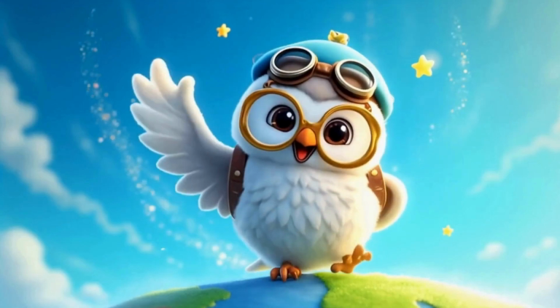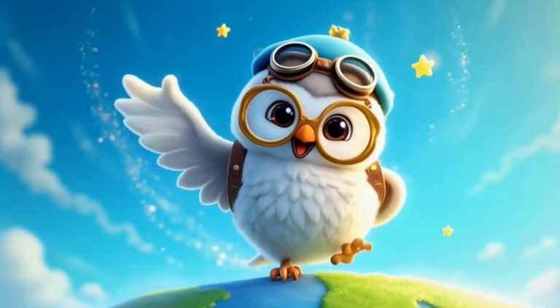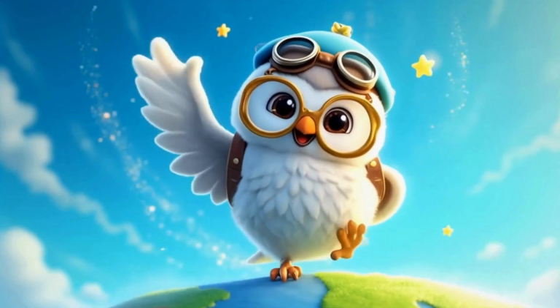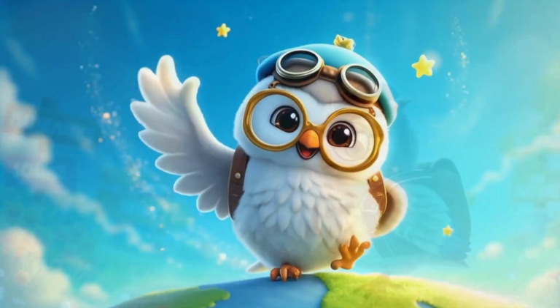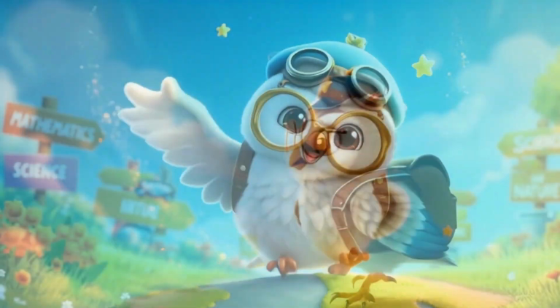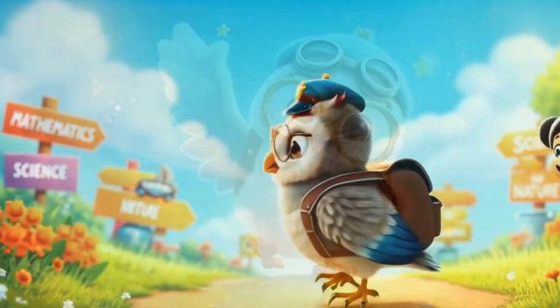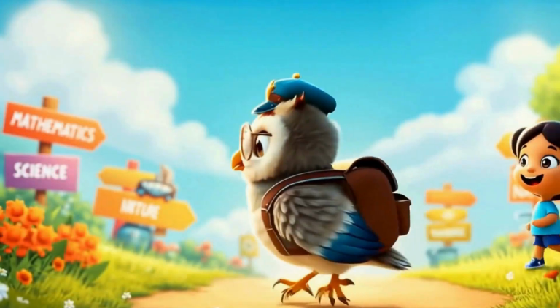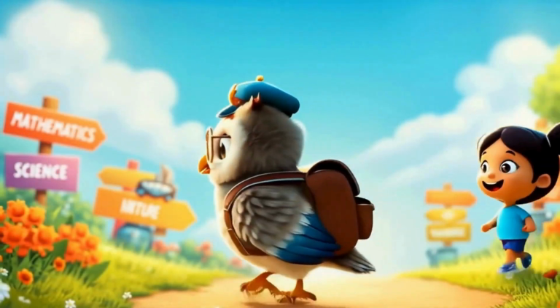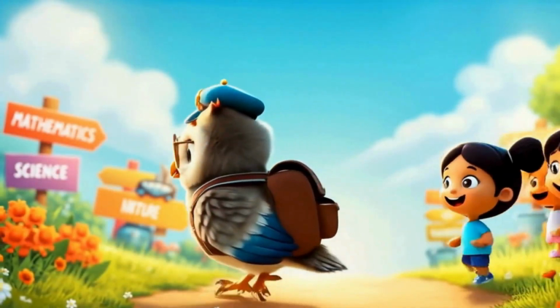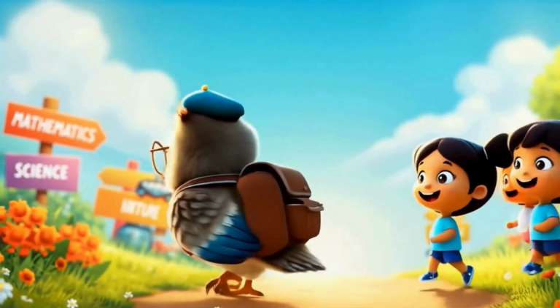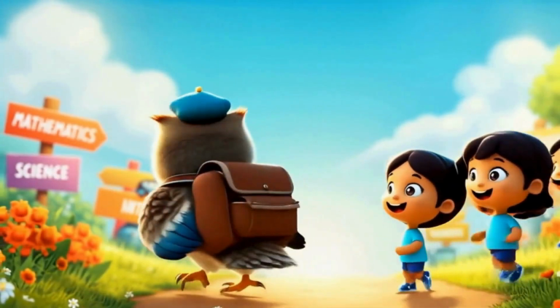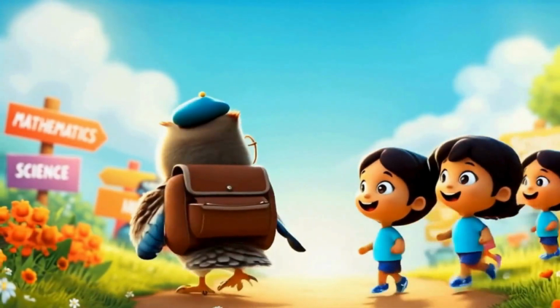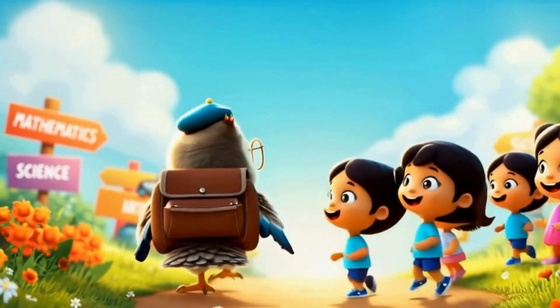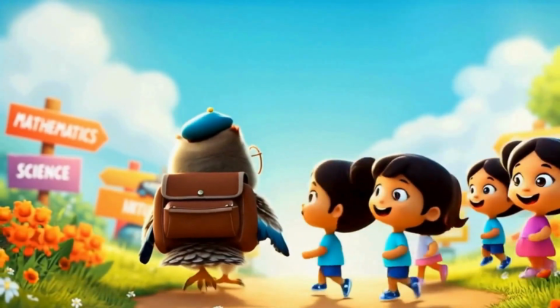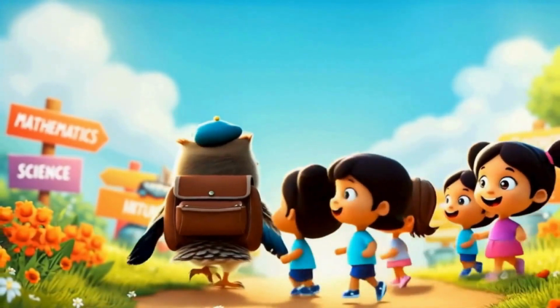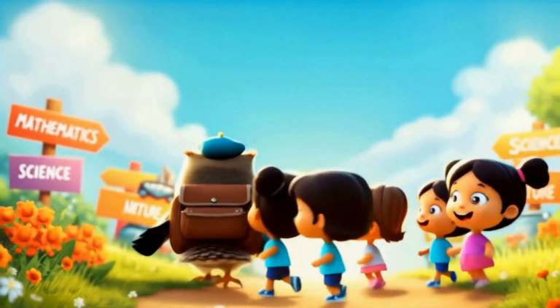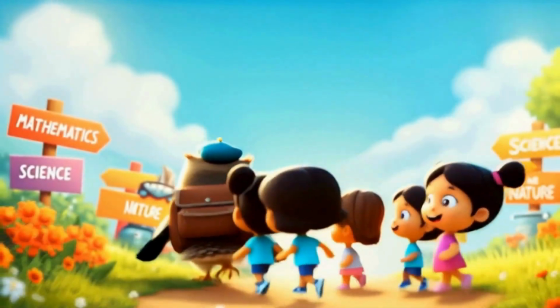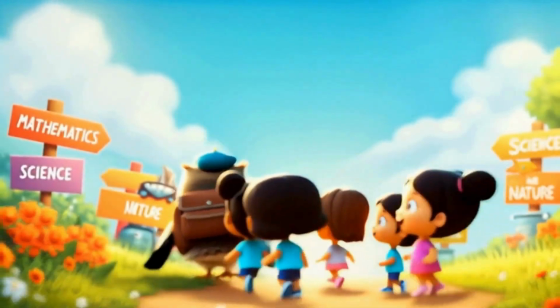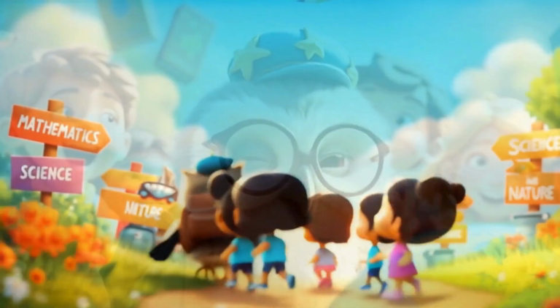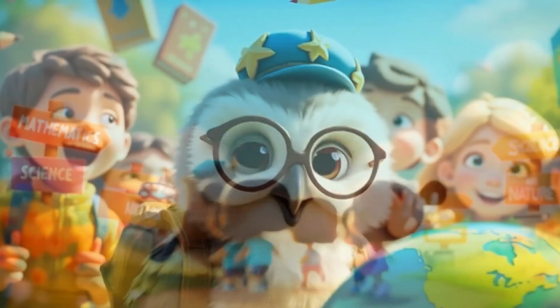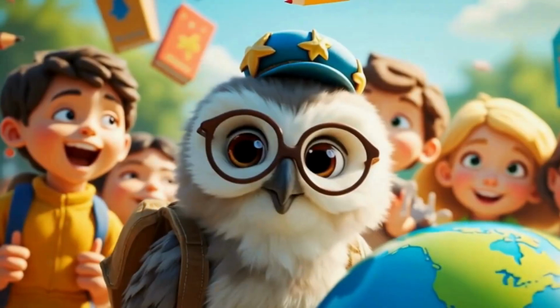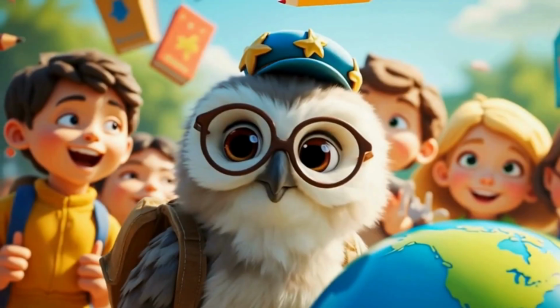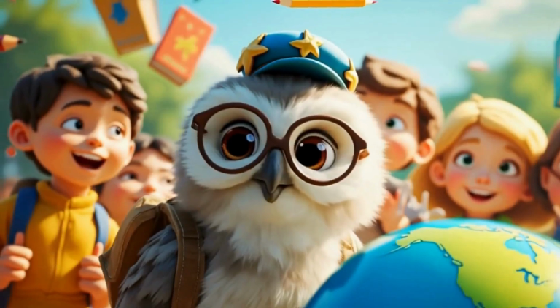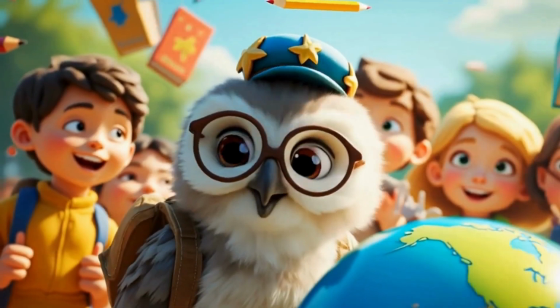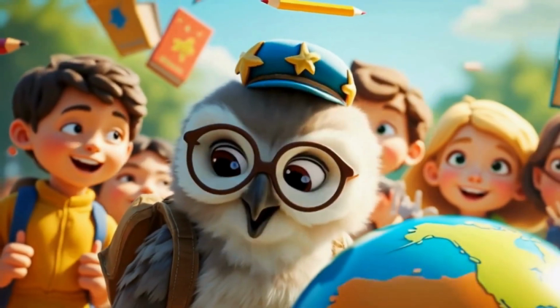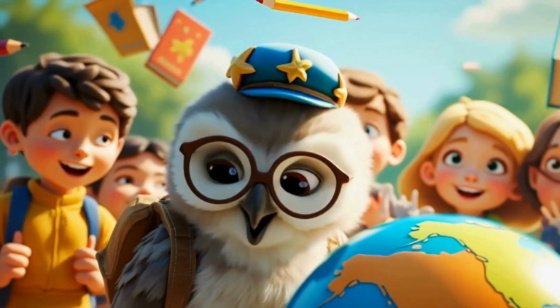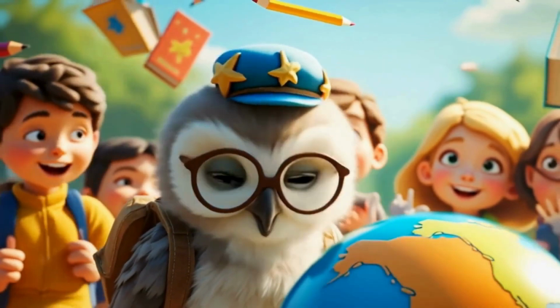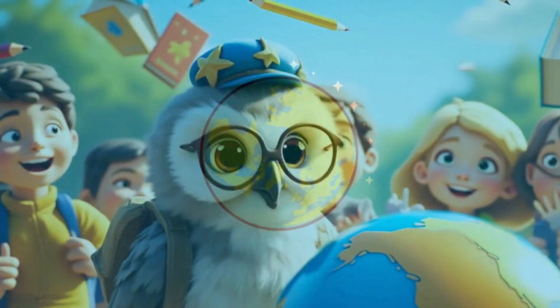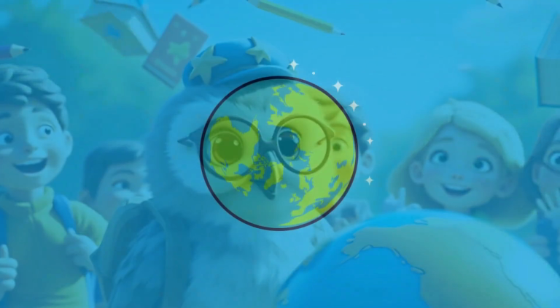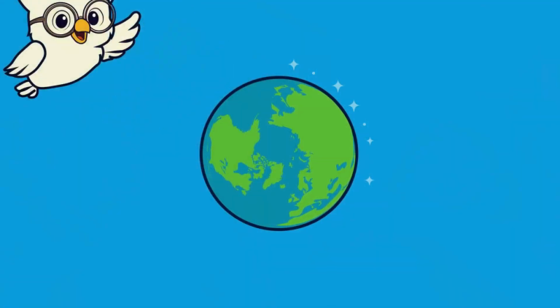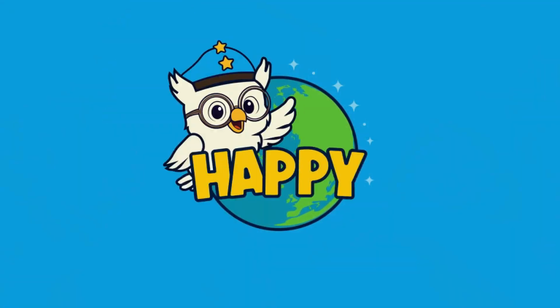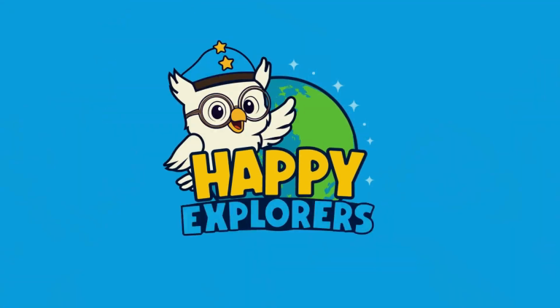Happy Explorers, come learn and play, where fun meets learning every day.